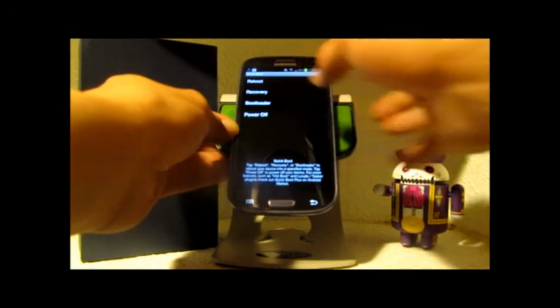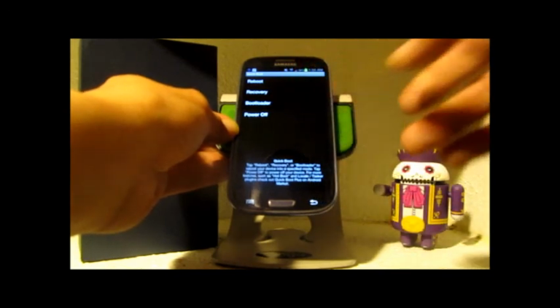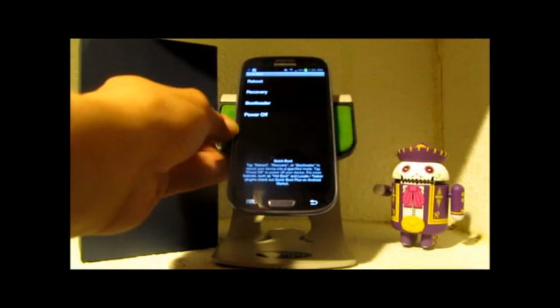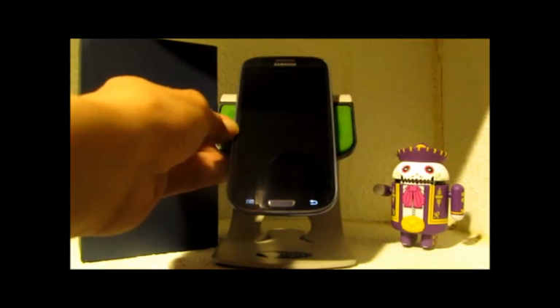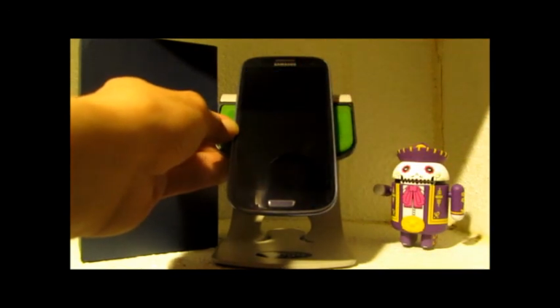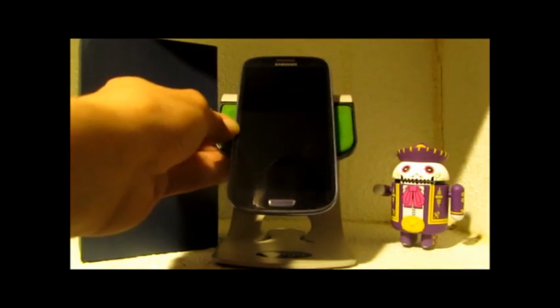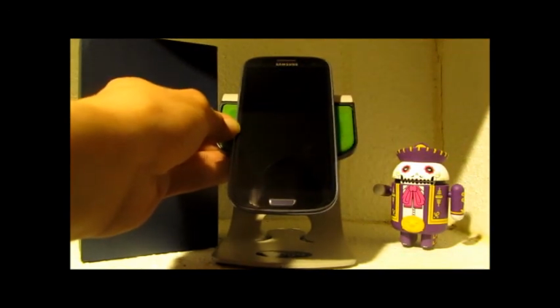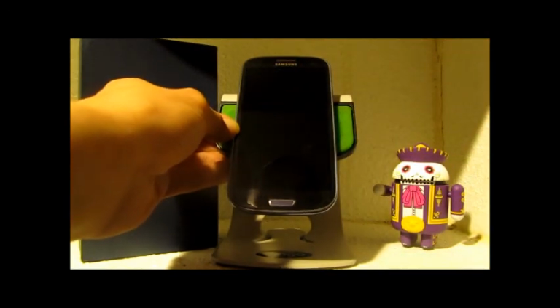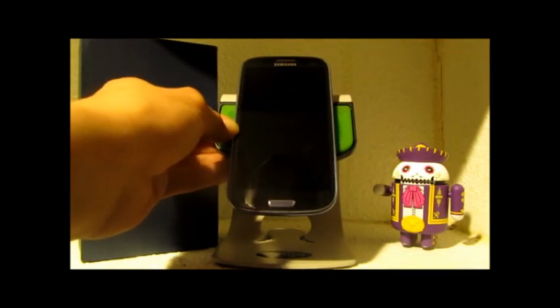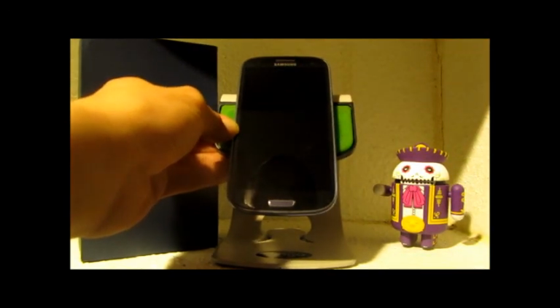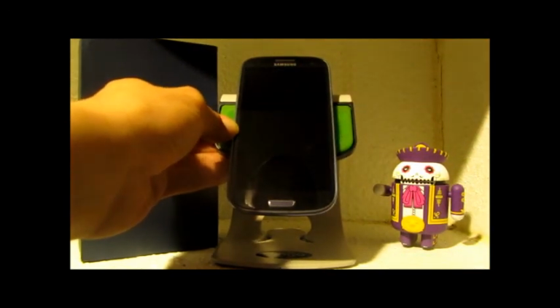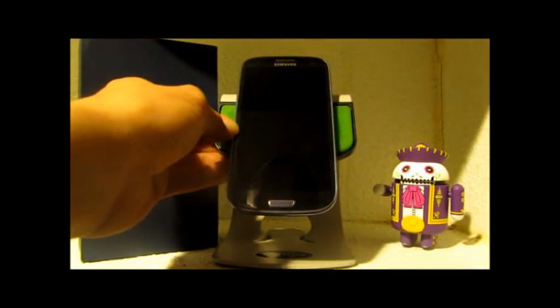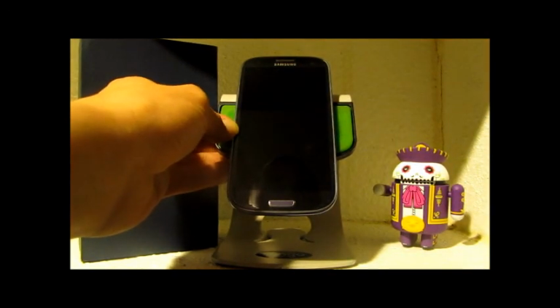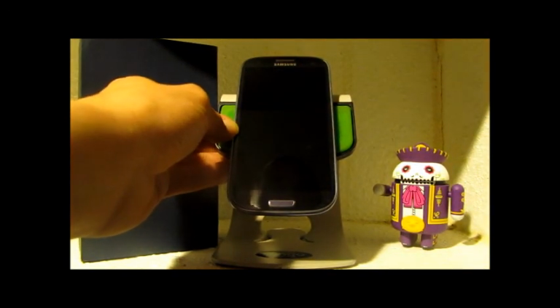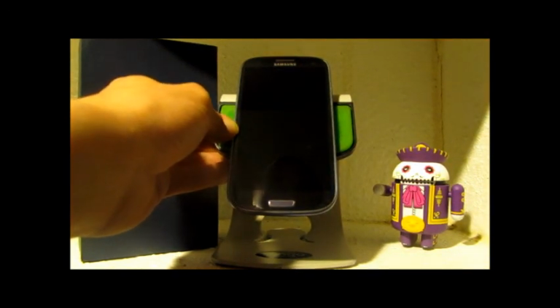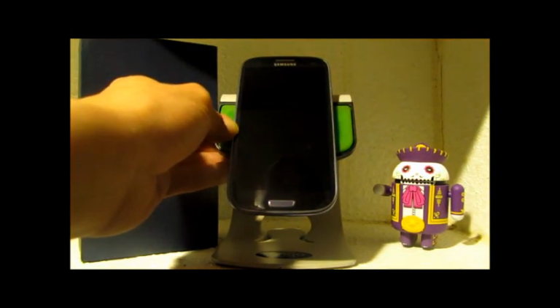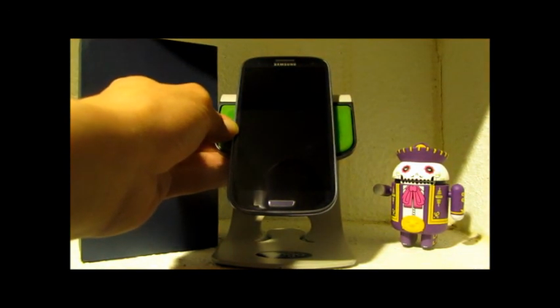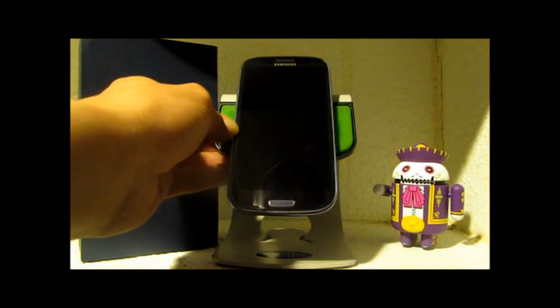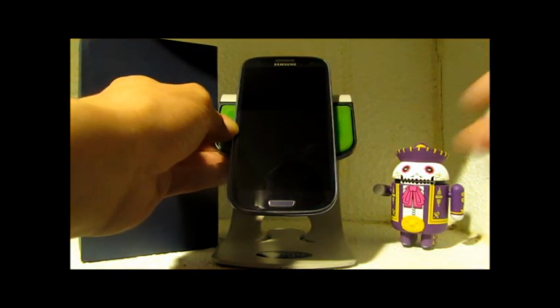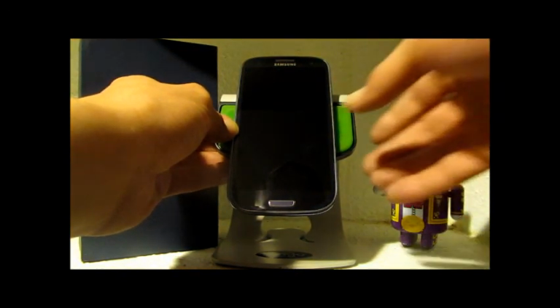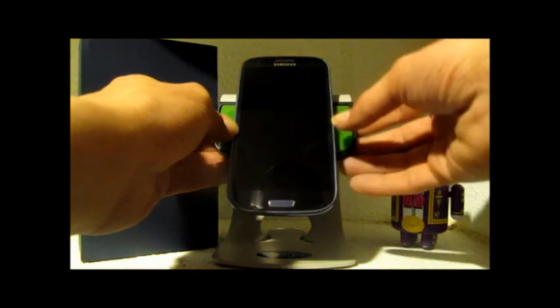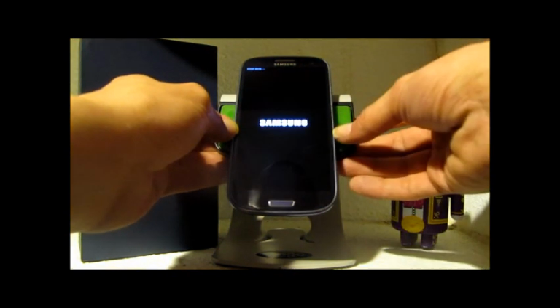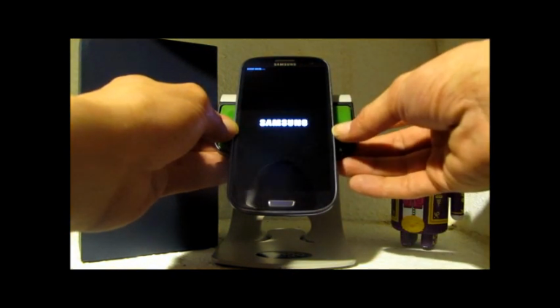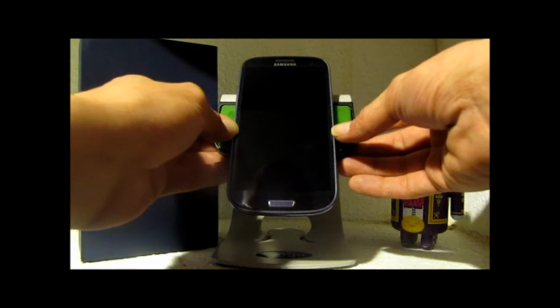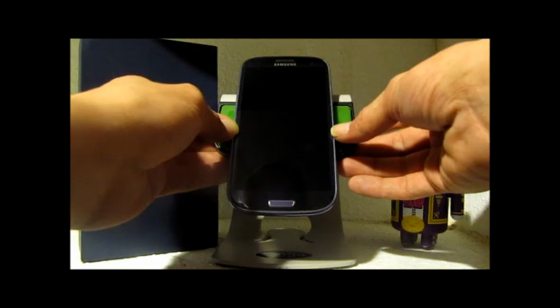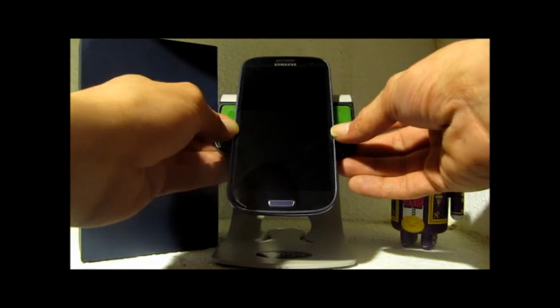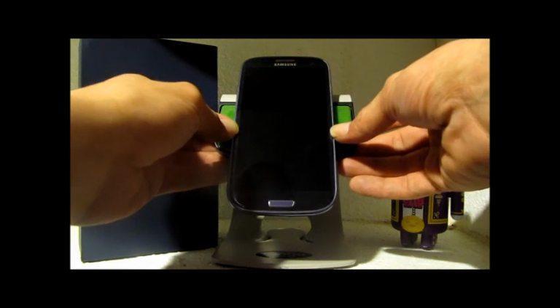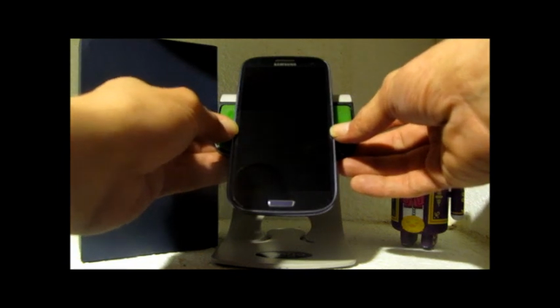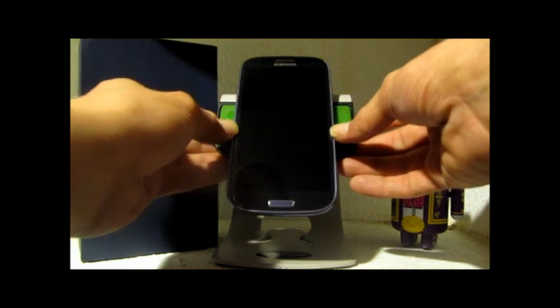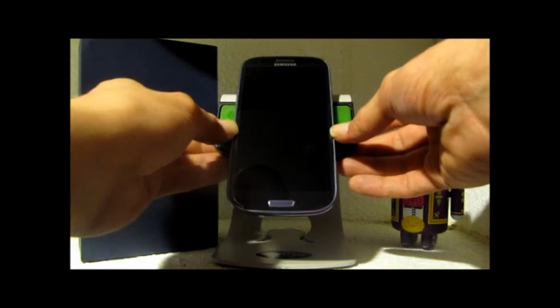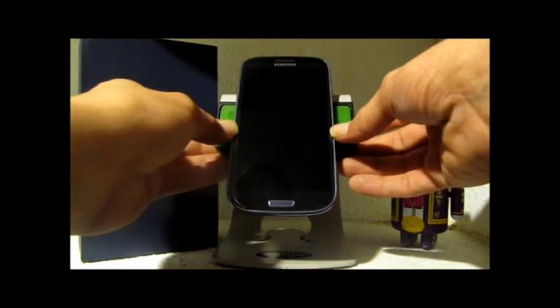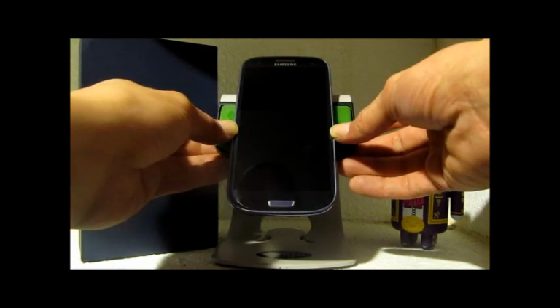You can make backups, you can flash new ROMs, kernels, all sorts of different stuff with this.